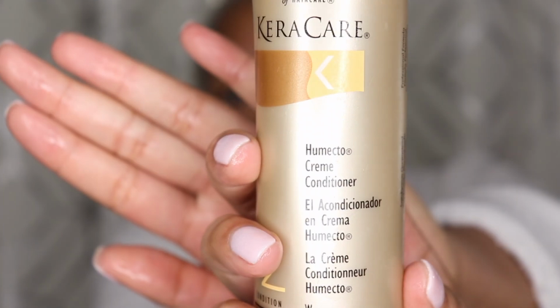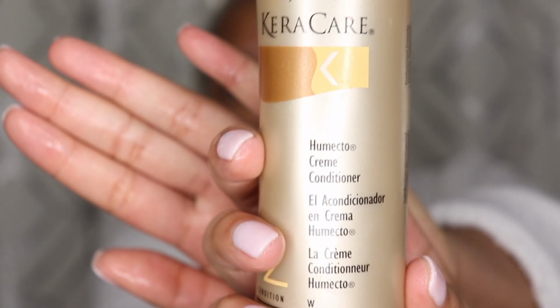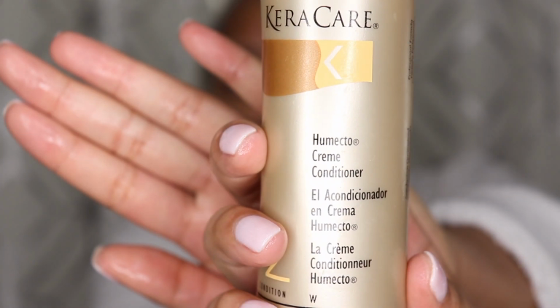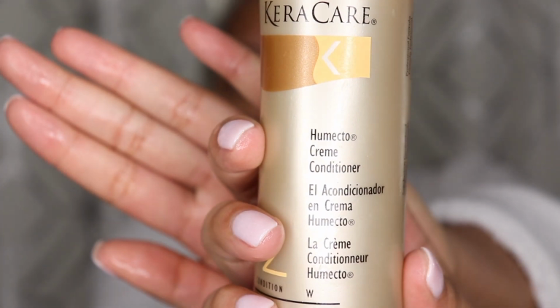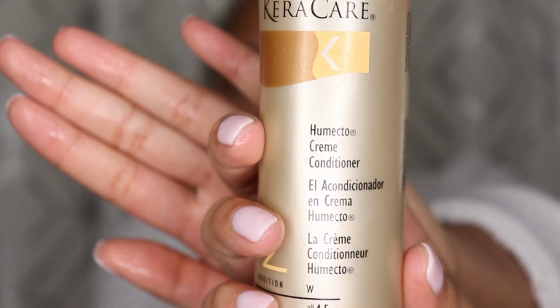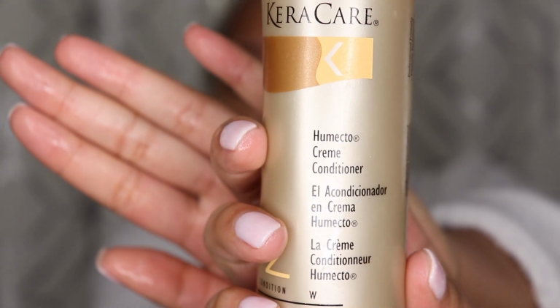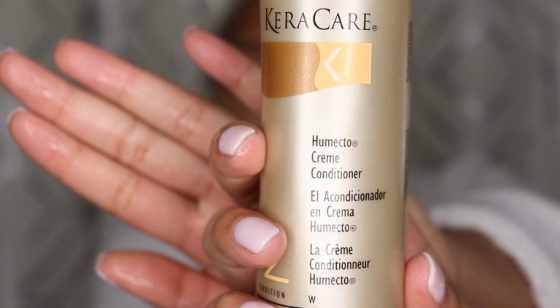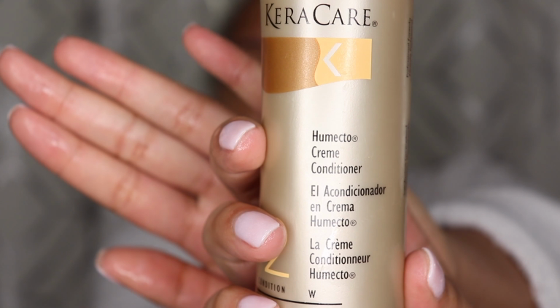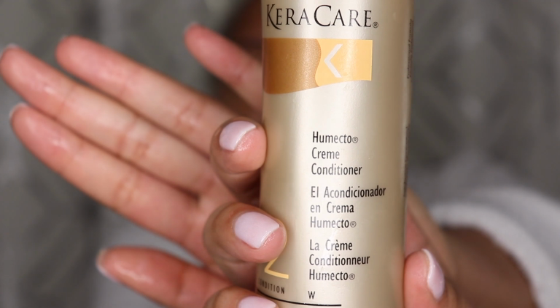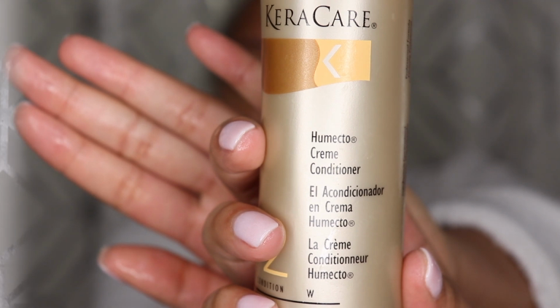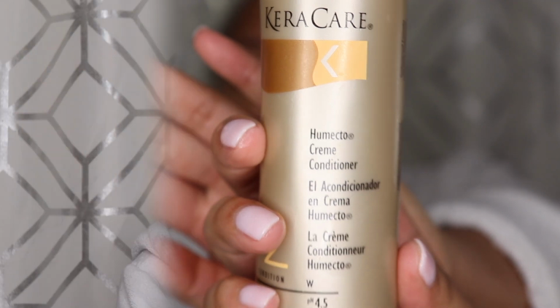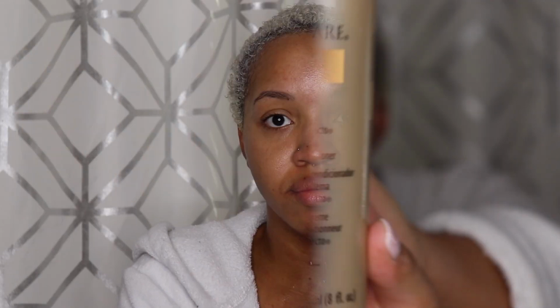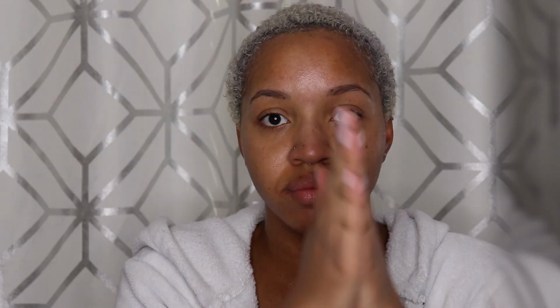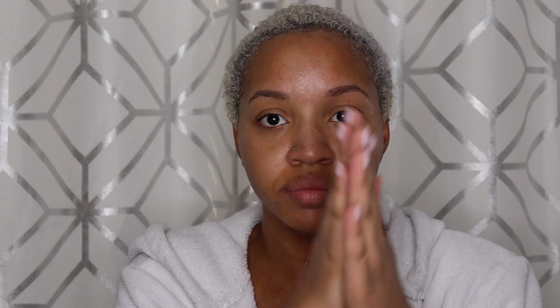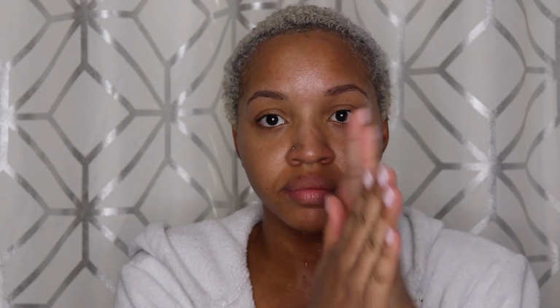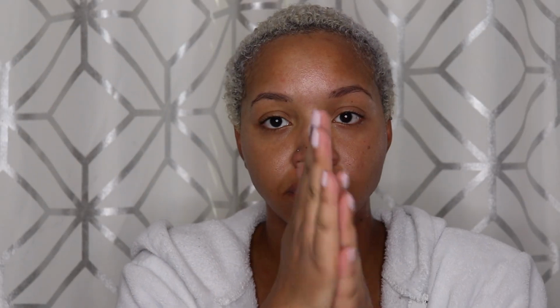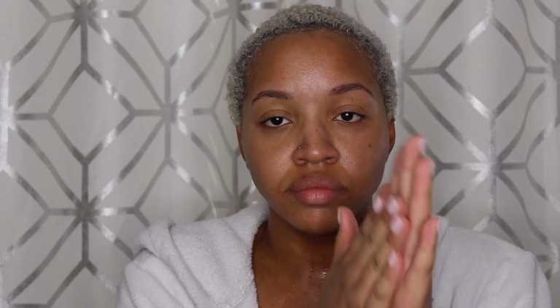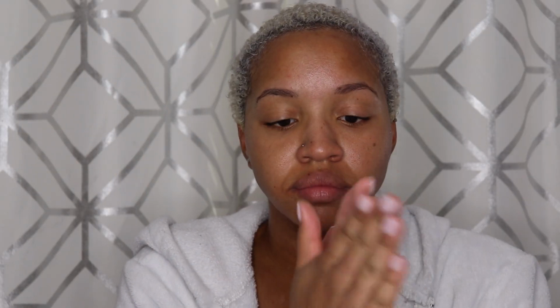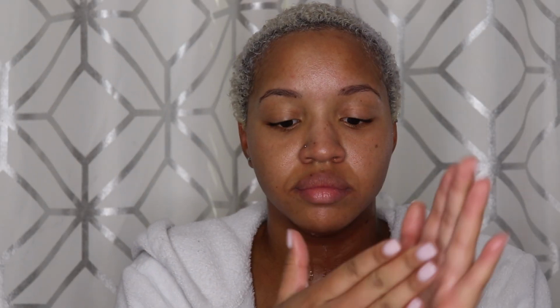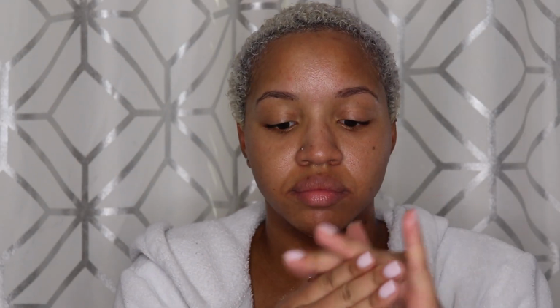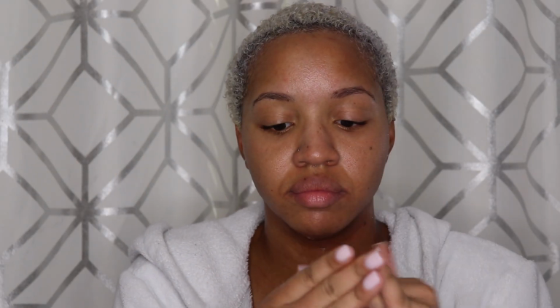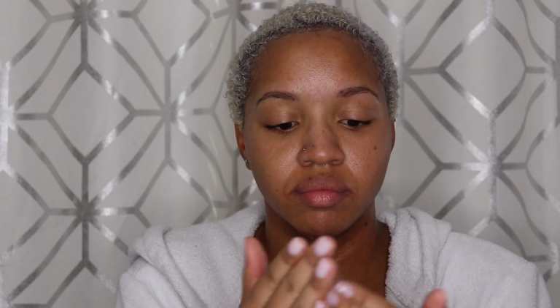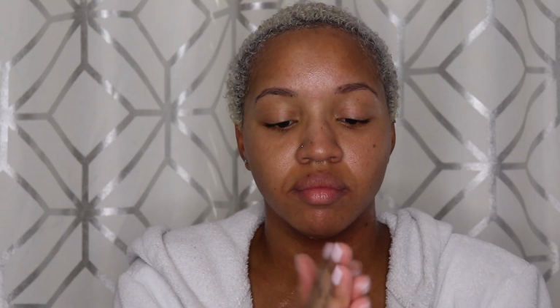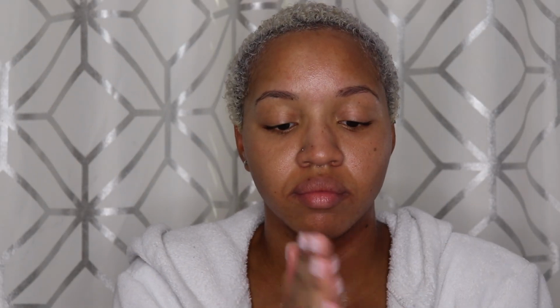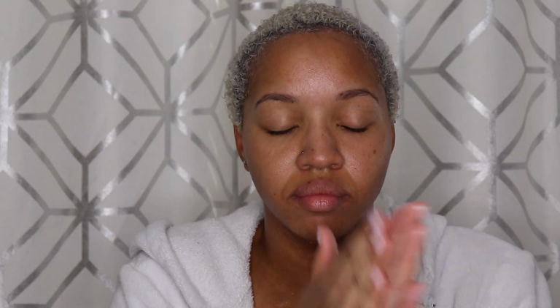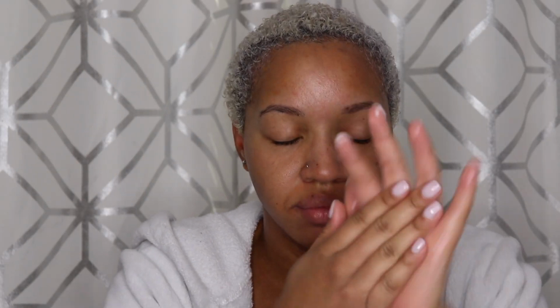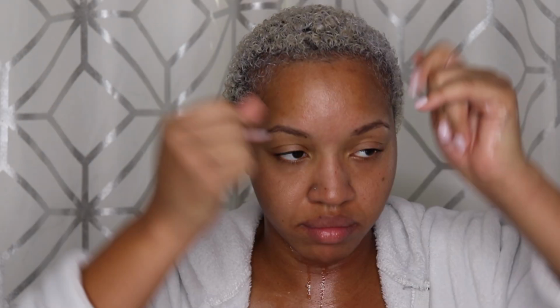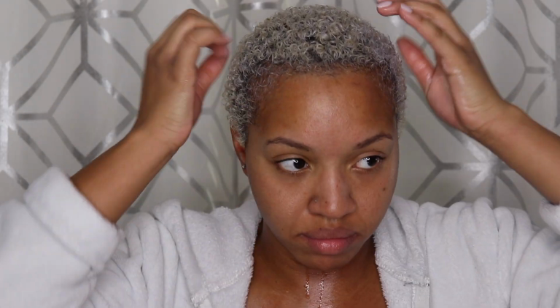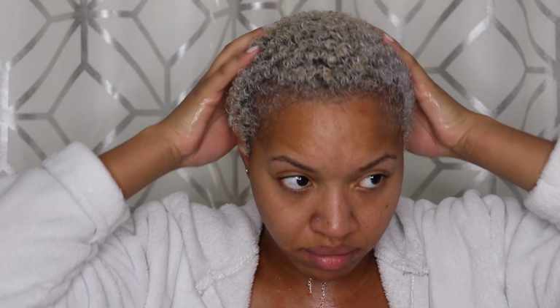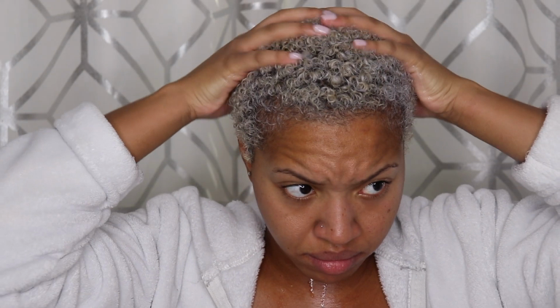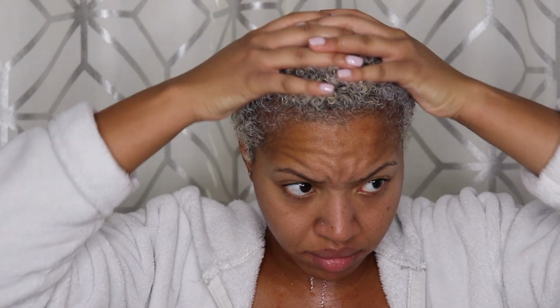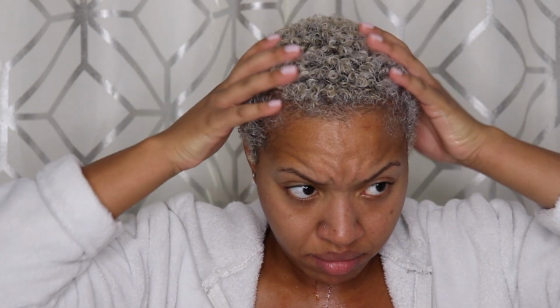Next I'm going in with Cara Cara 2 Mecto conditioner and I'm going to massage that into my curls as well for some moisture.